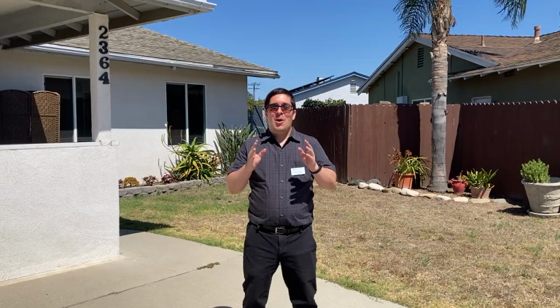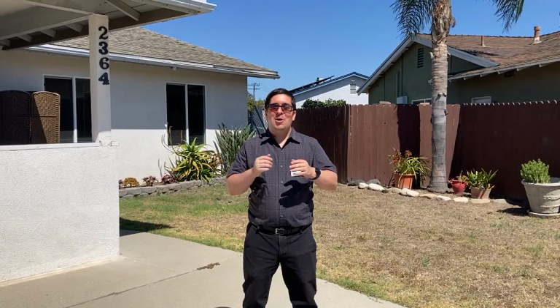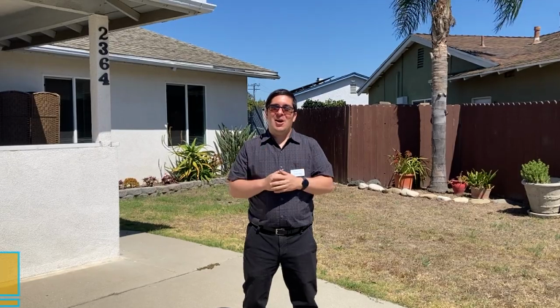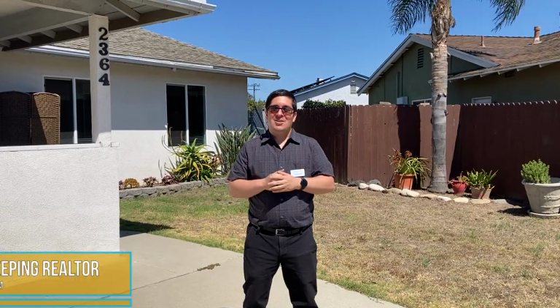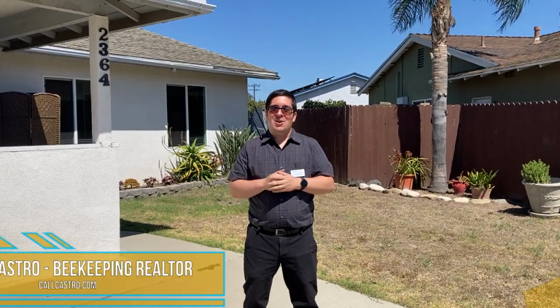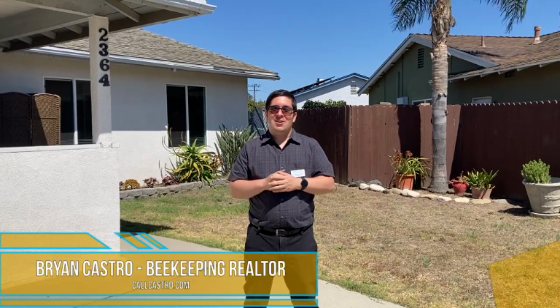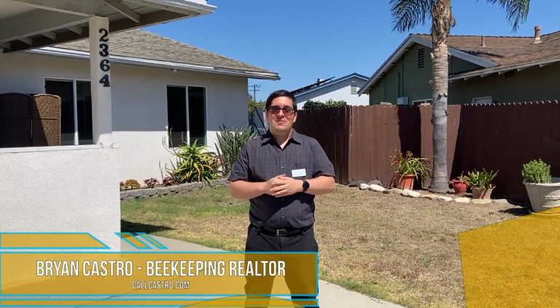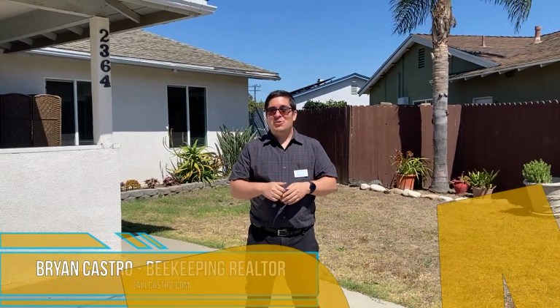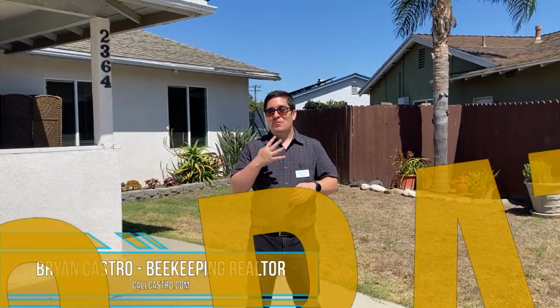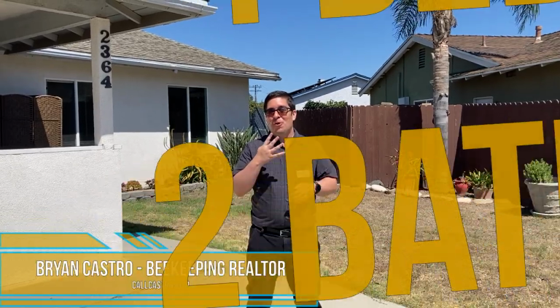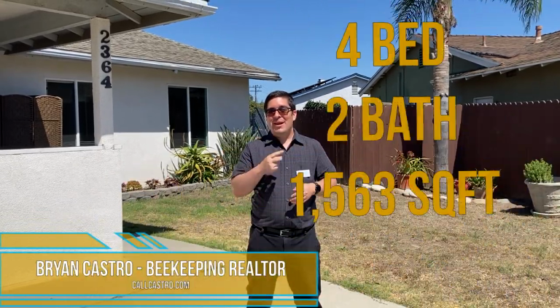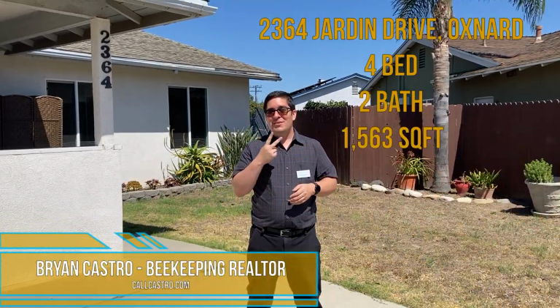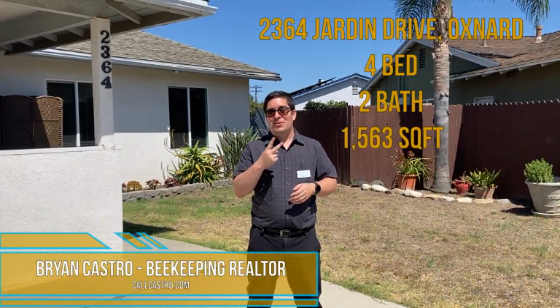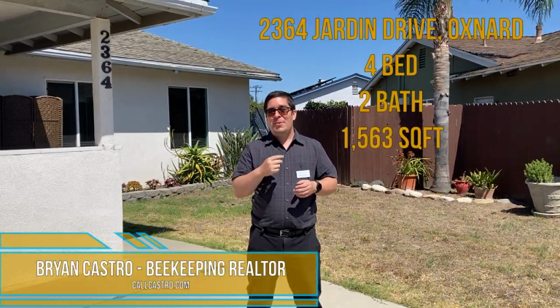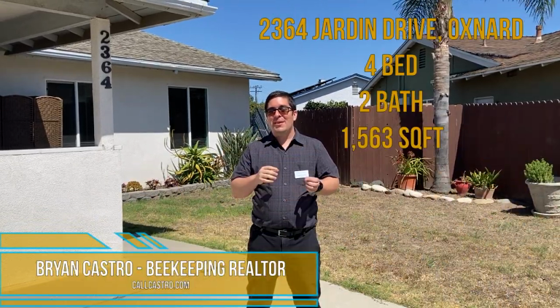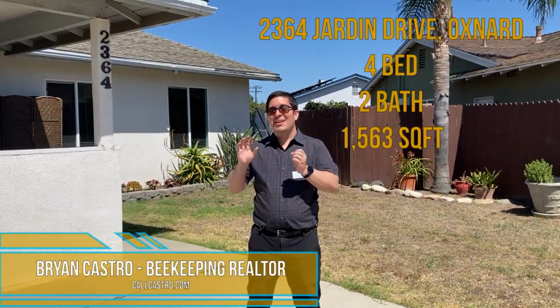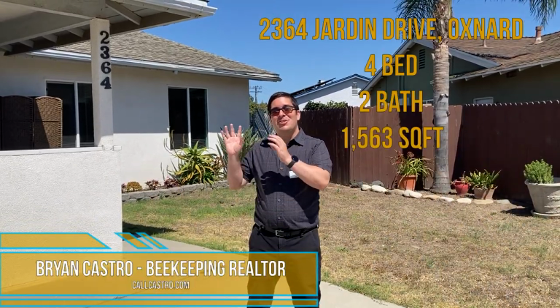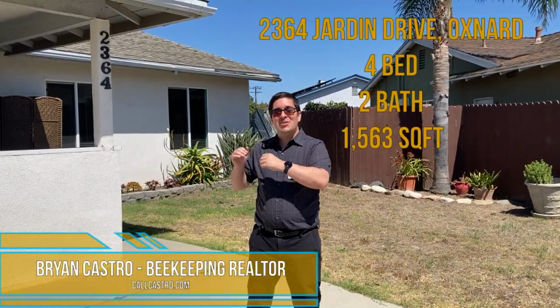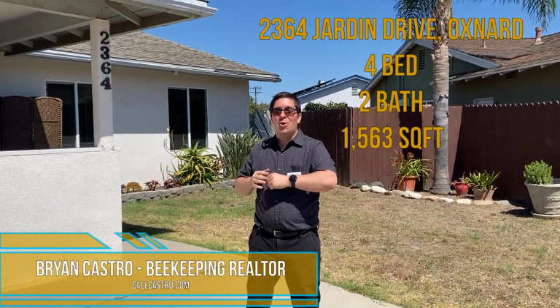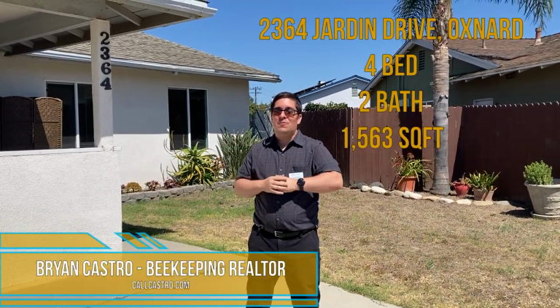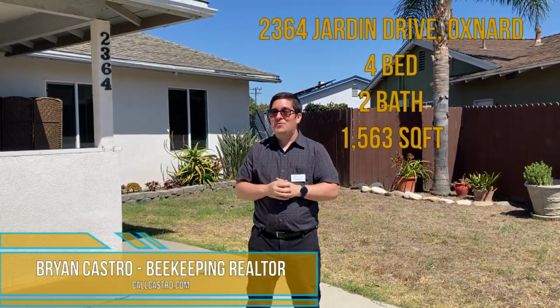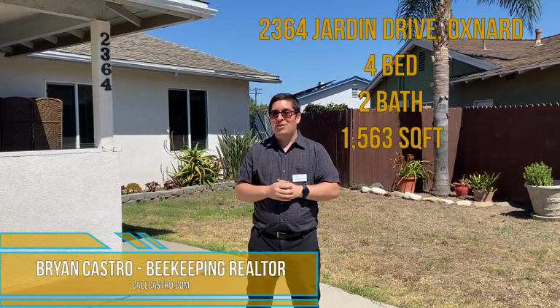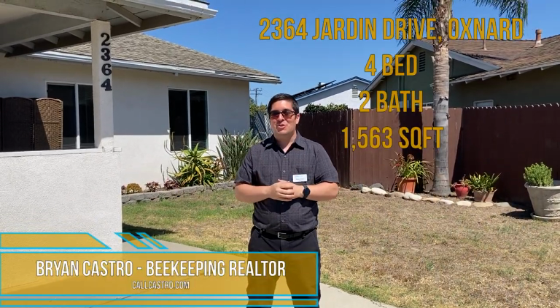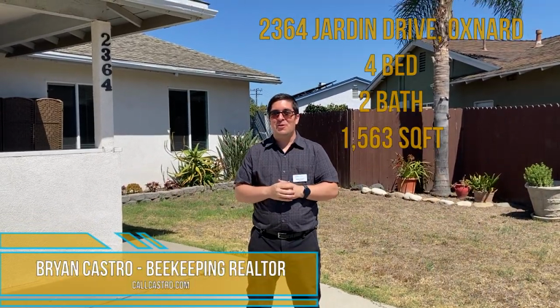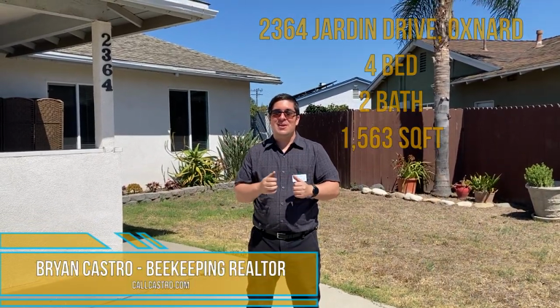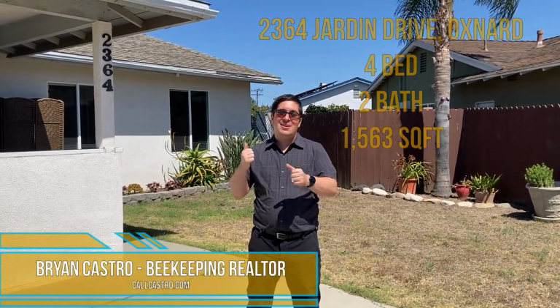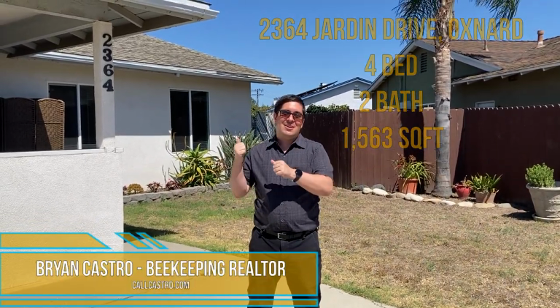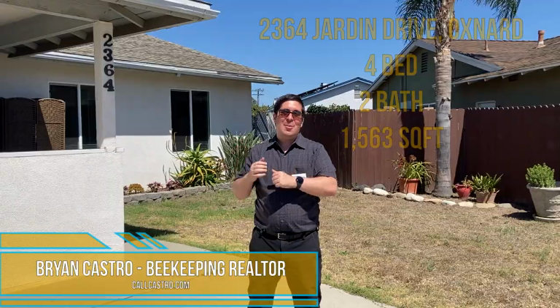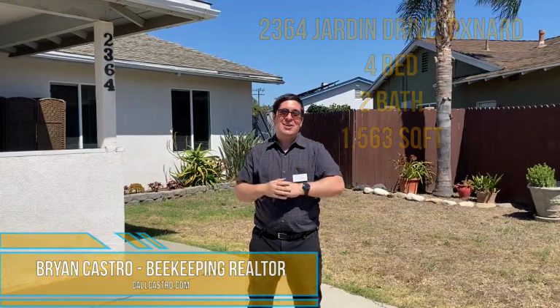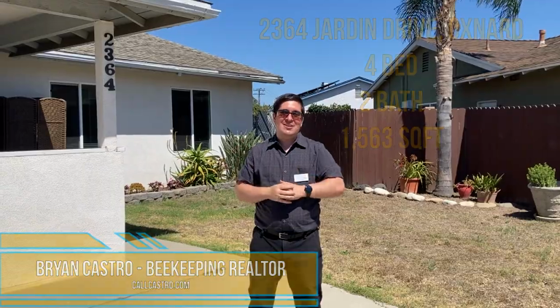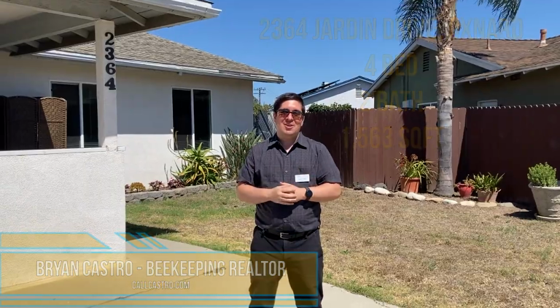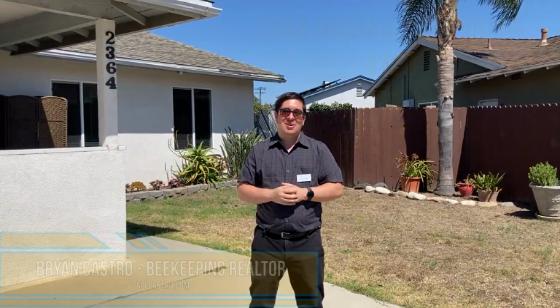Welcome to Oxnard. We're featuring four beds, two baths, and just over 1,500 square feet. Come on in and take a look.